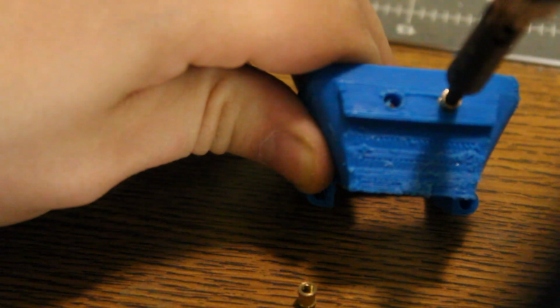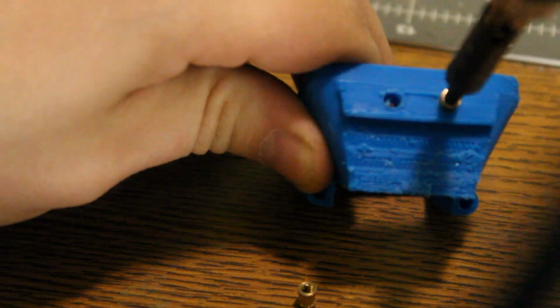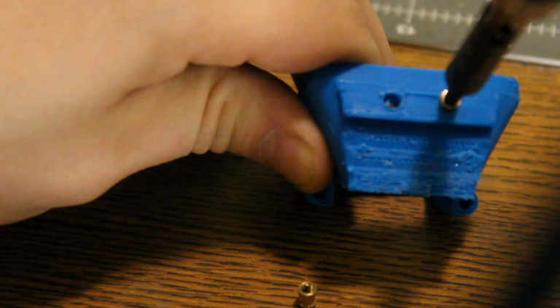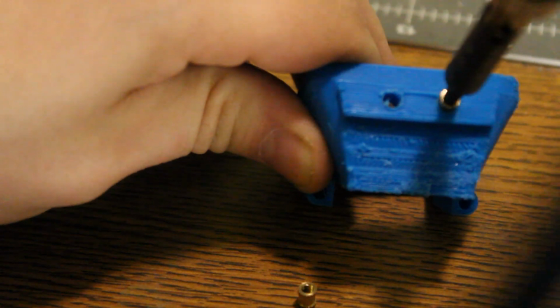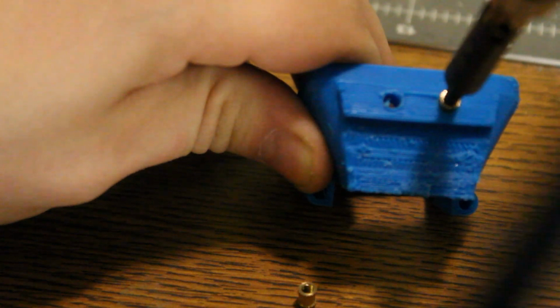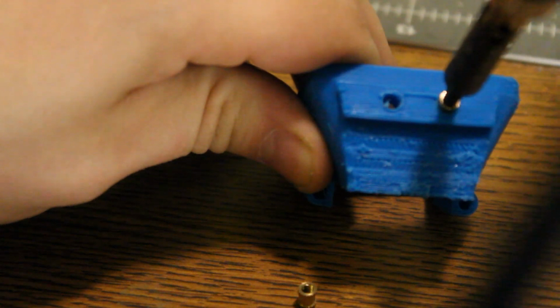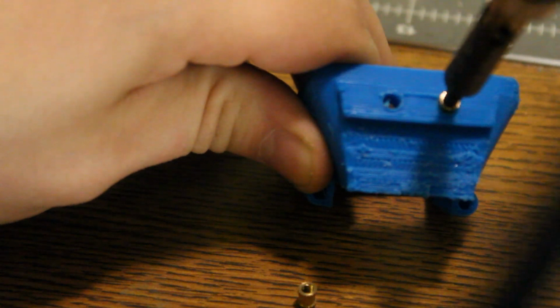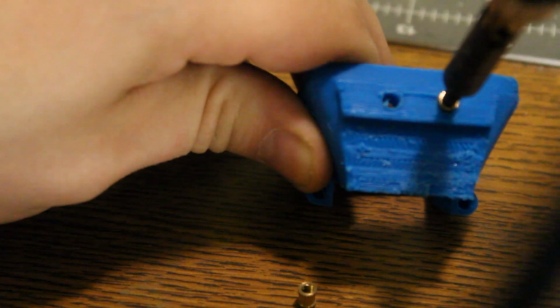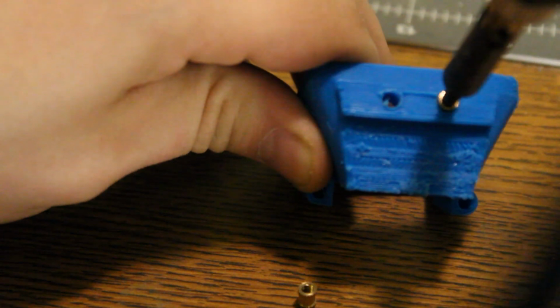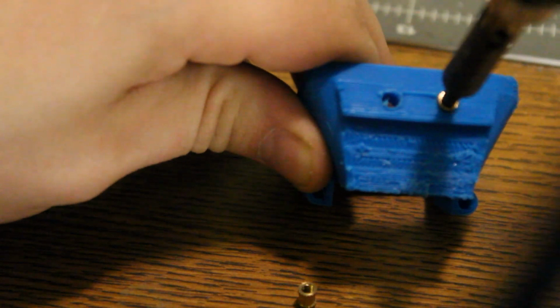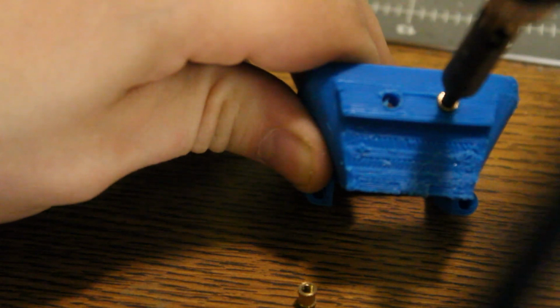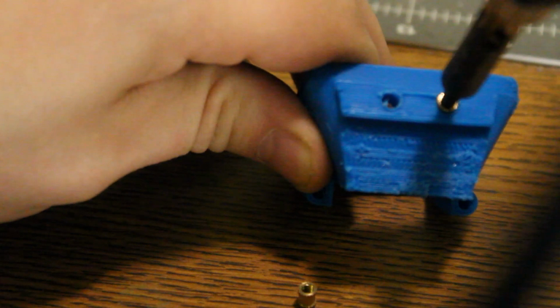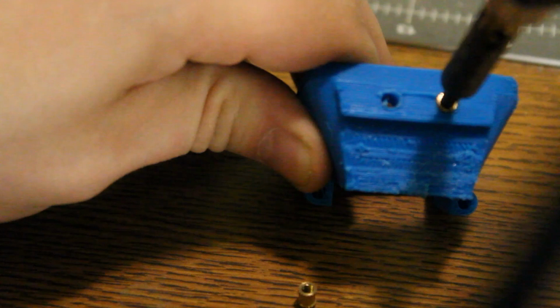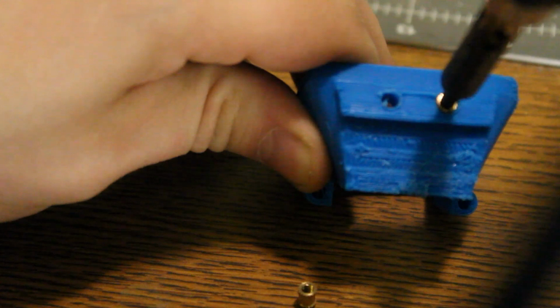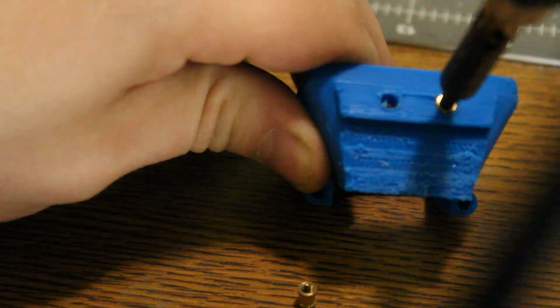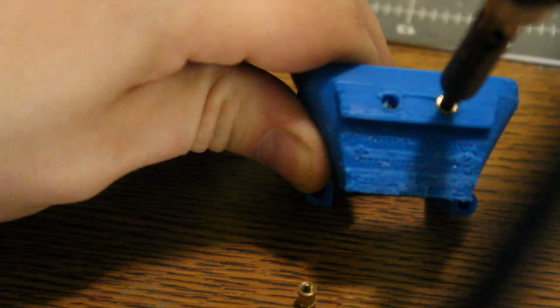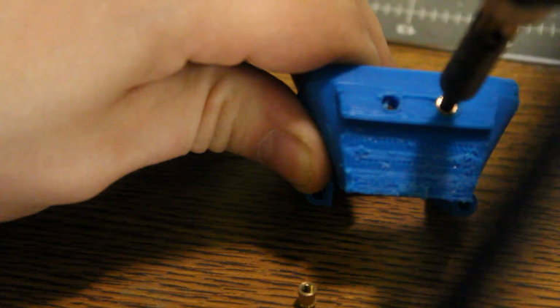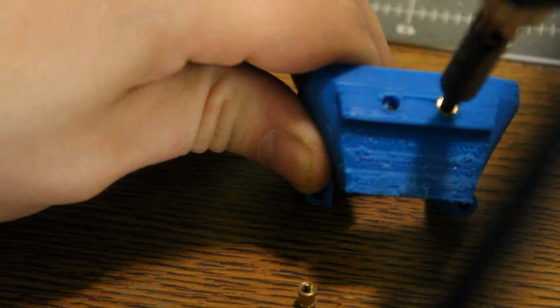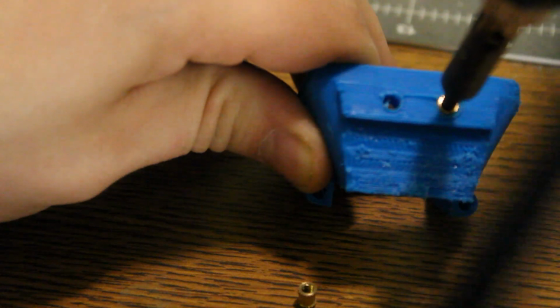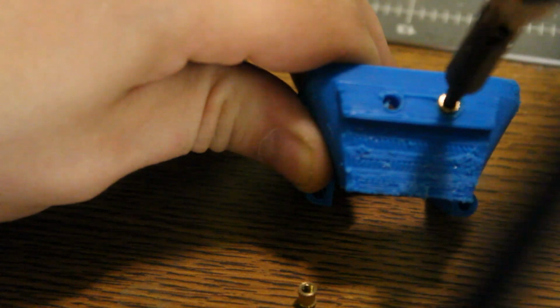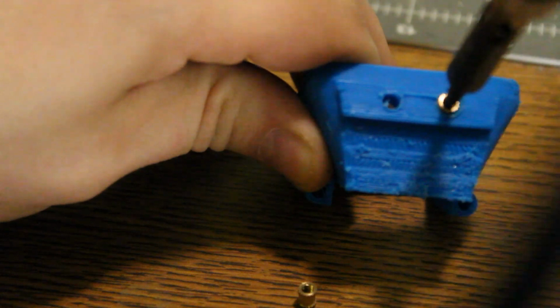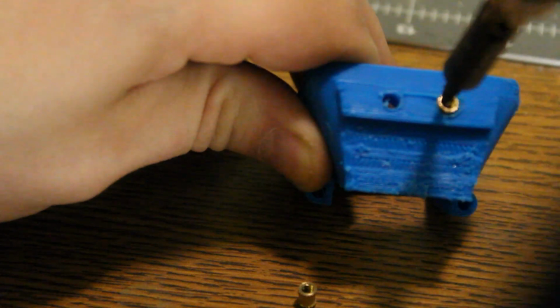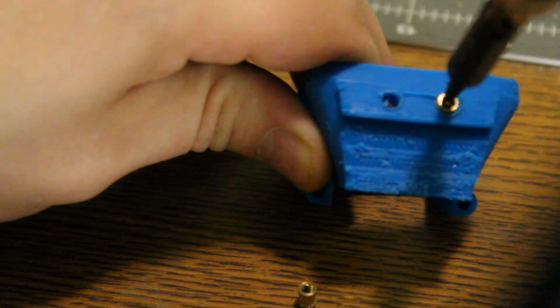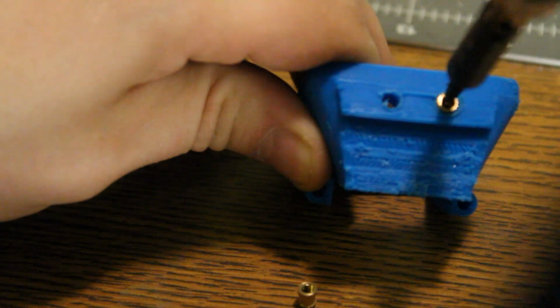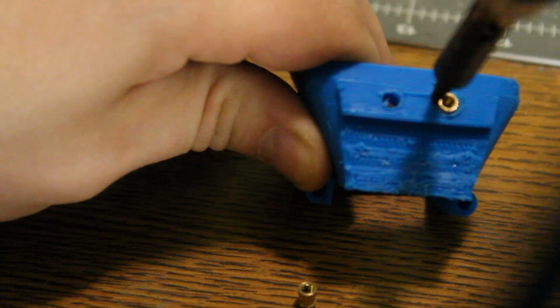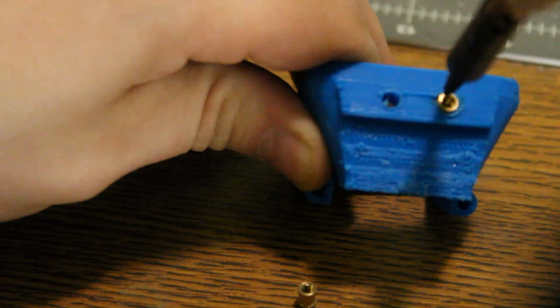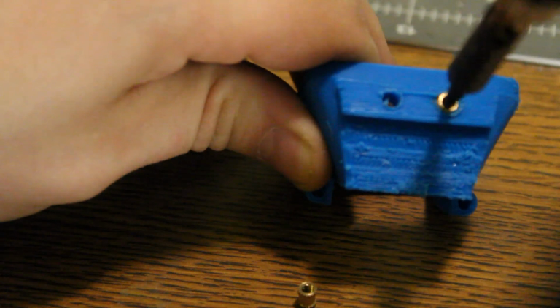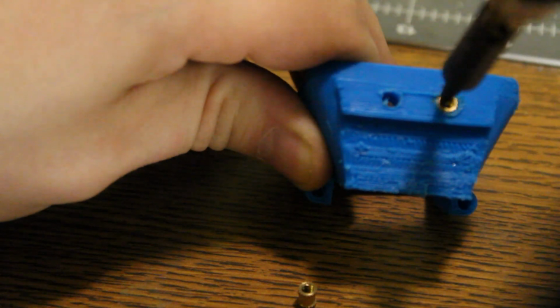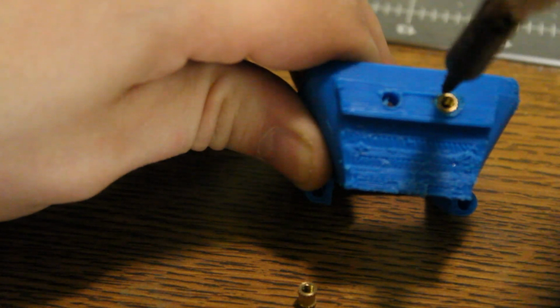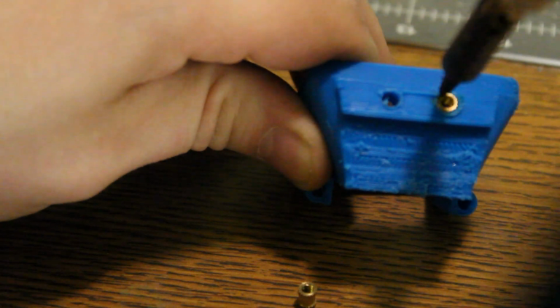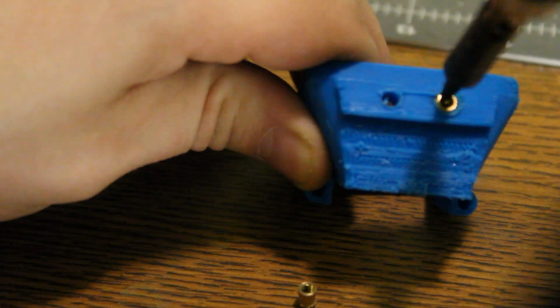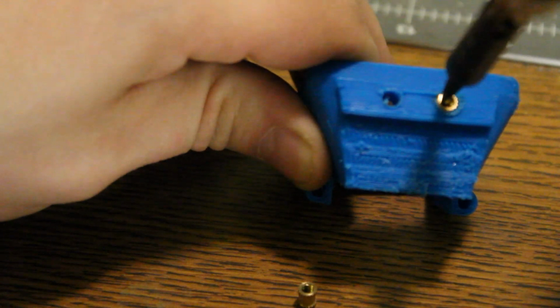The FDM just won't hold threads to a tolerance that I'm comfortable actually tightening a bolt down in, so heat set inserts are the way to go.